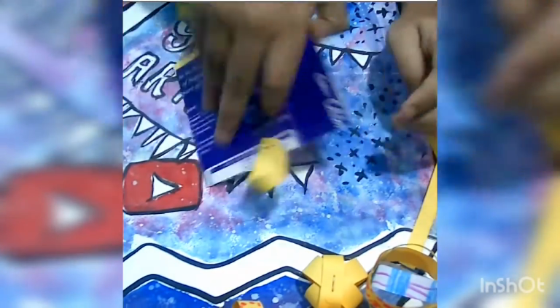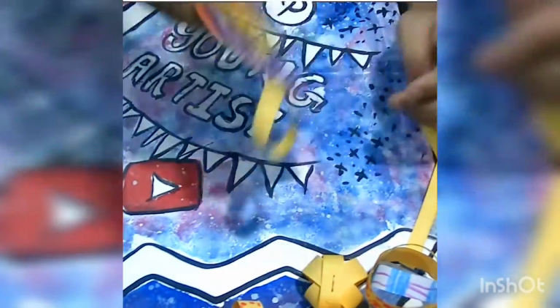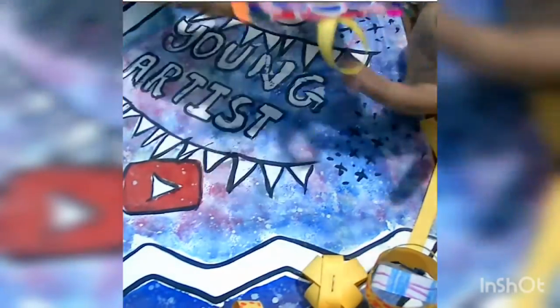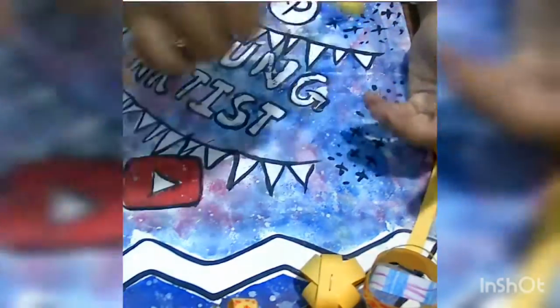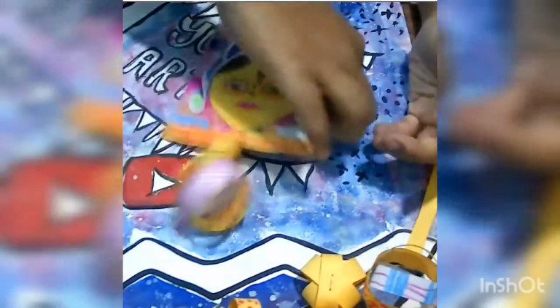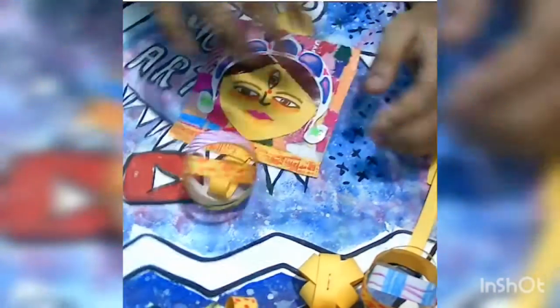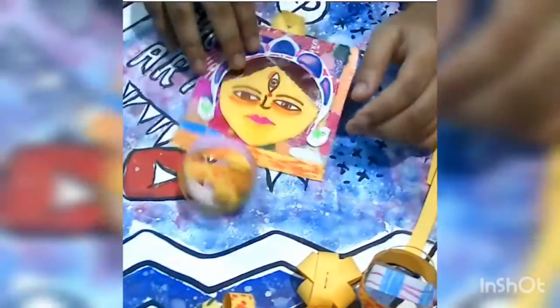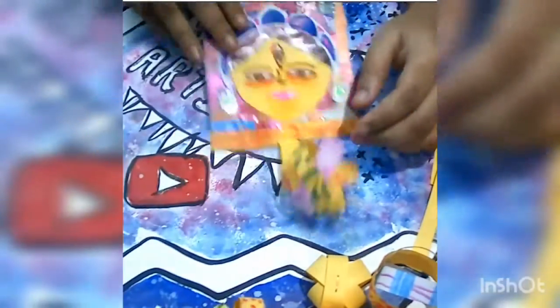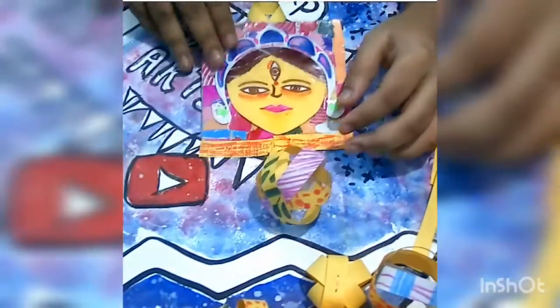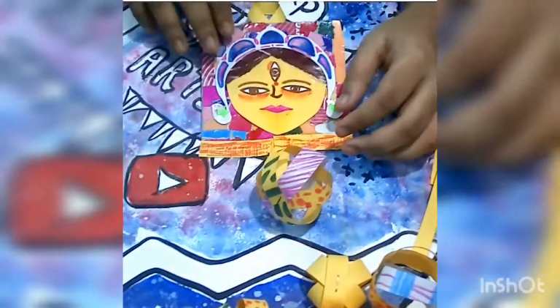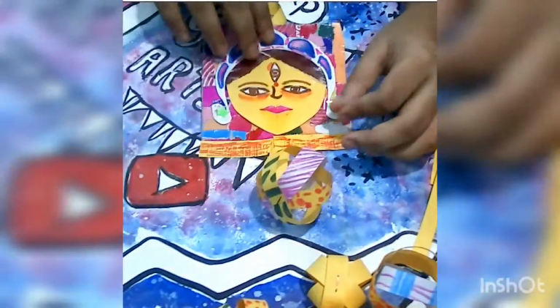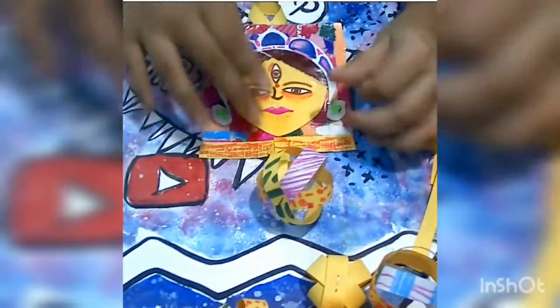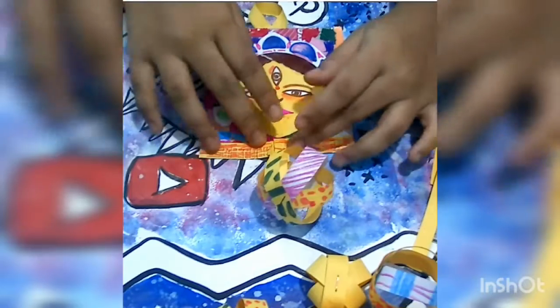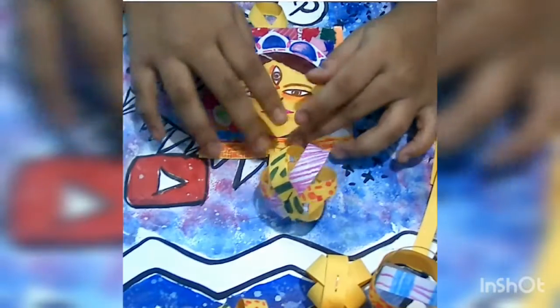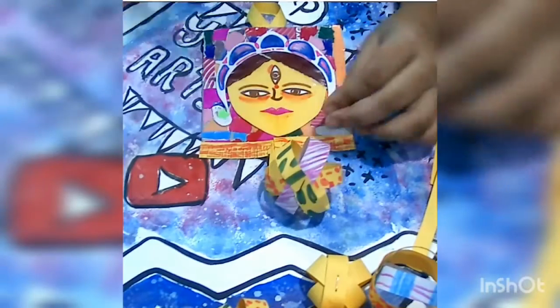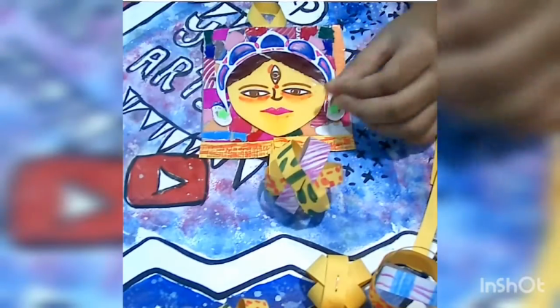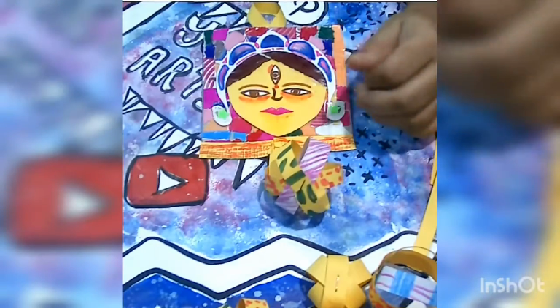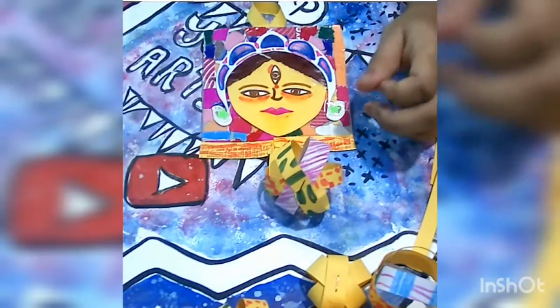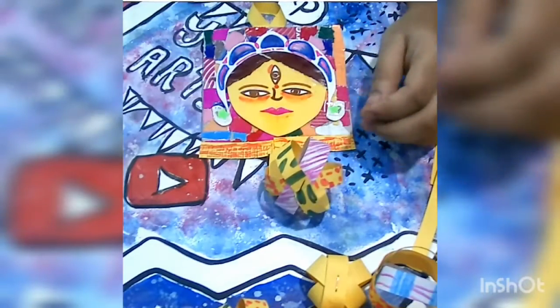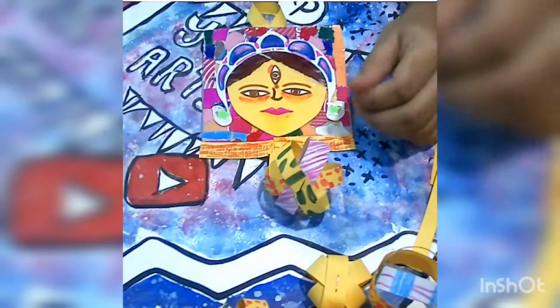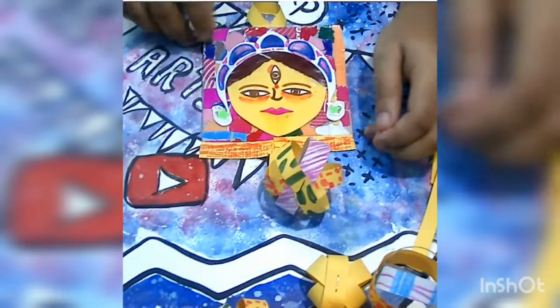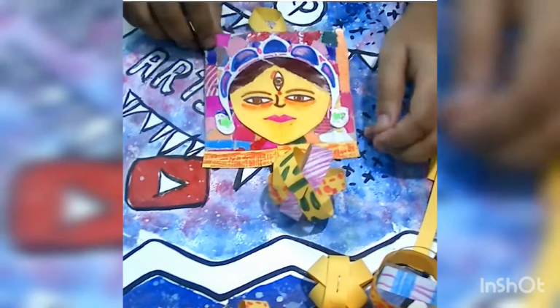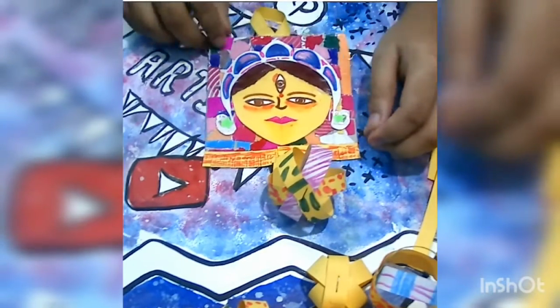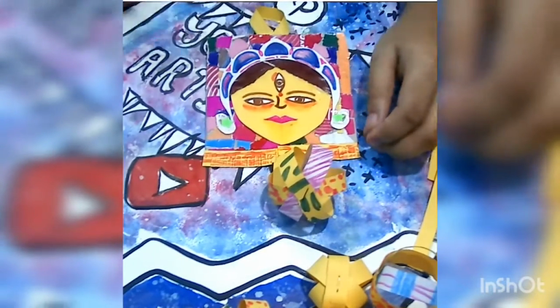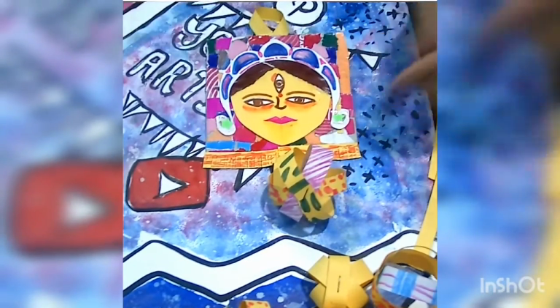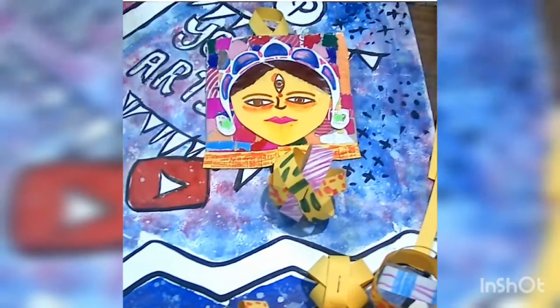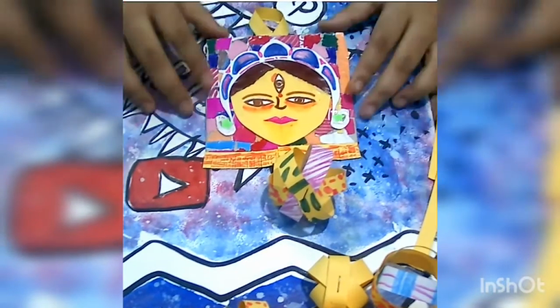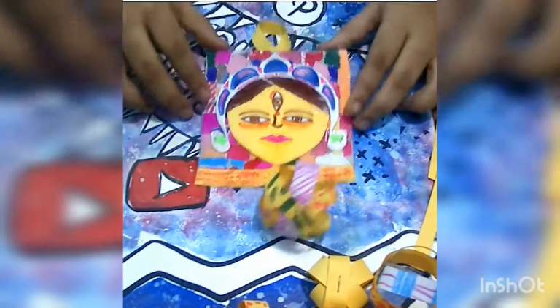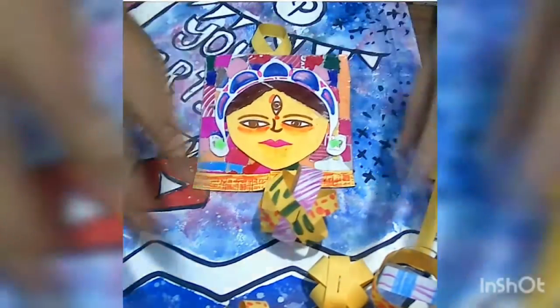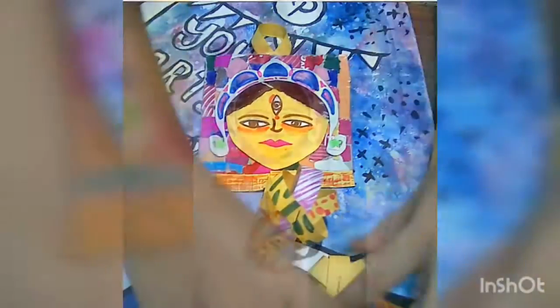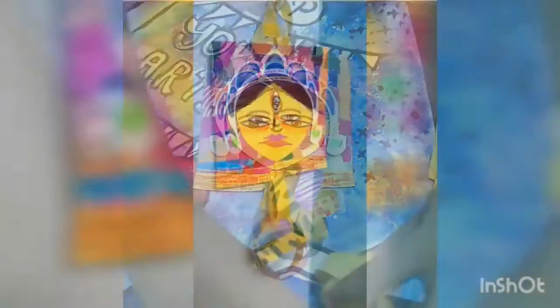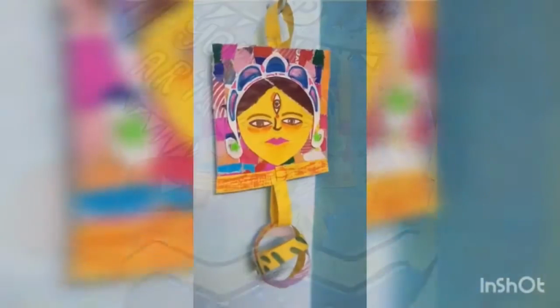And done! We are now done with our room decor. Let's have a closer look at it.